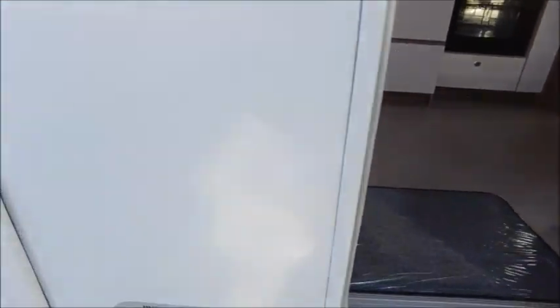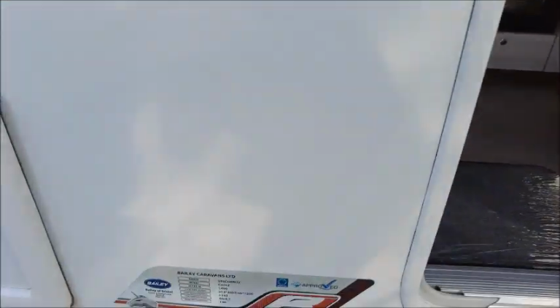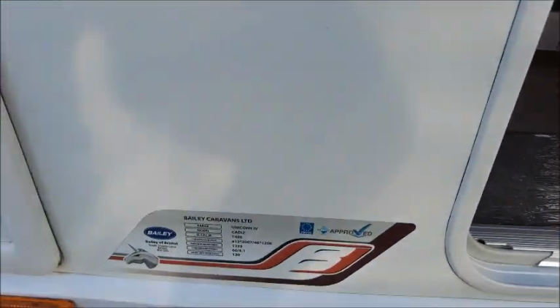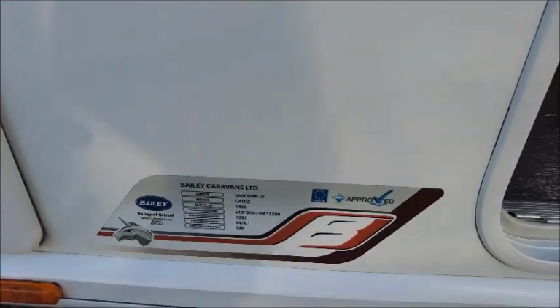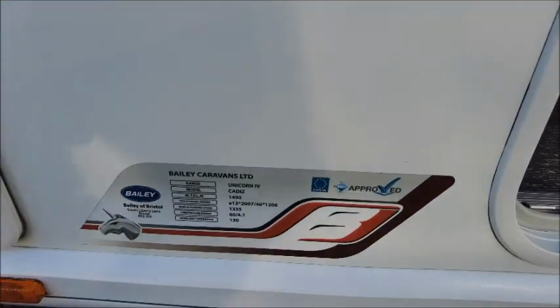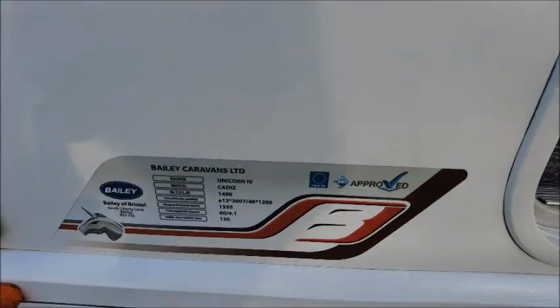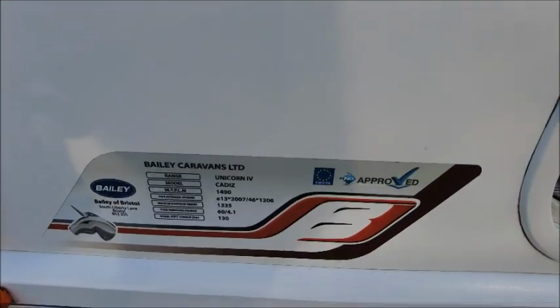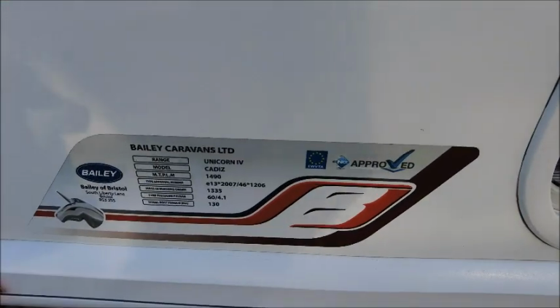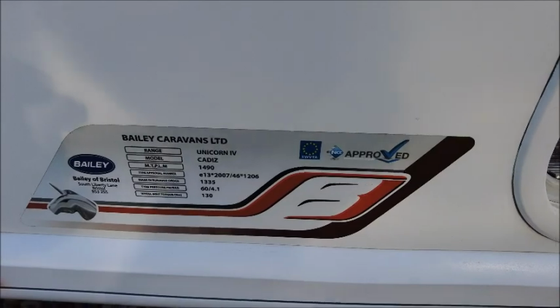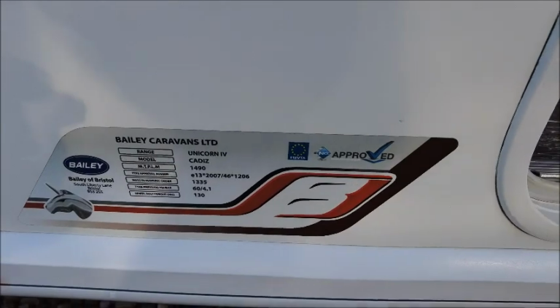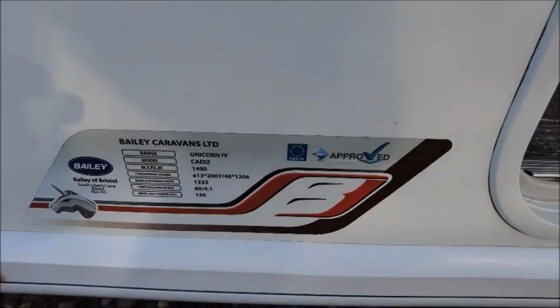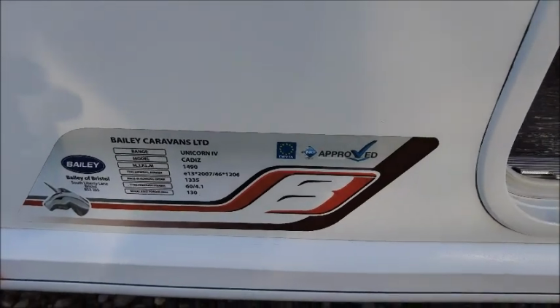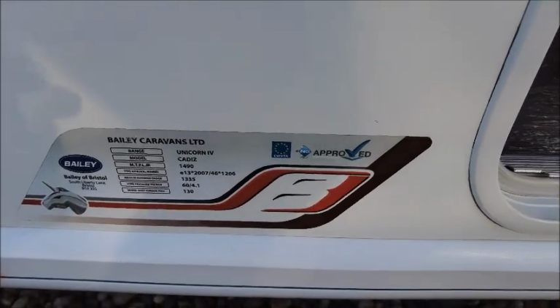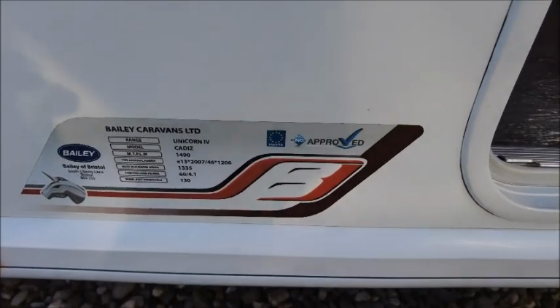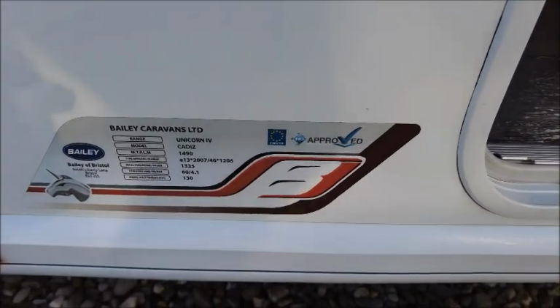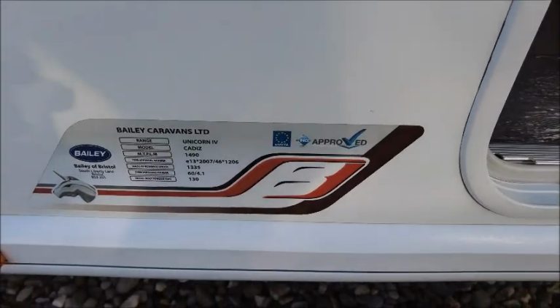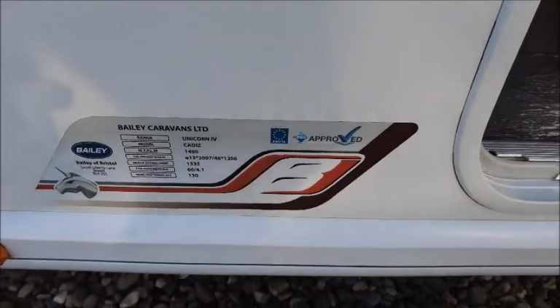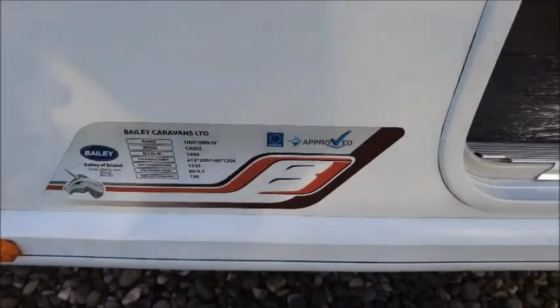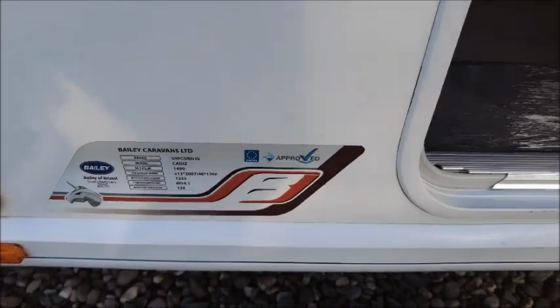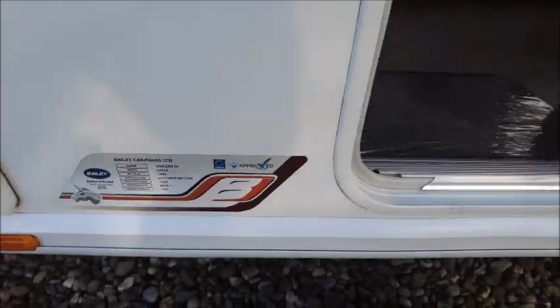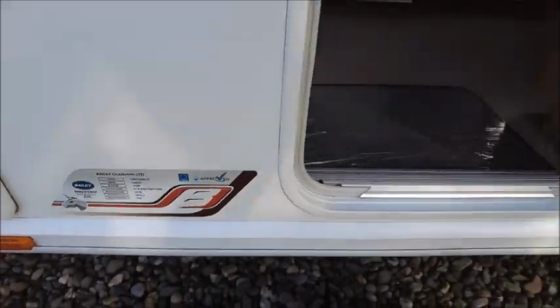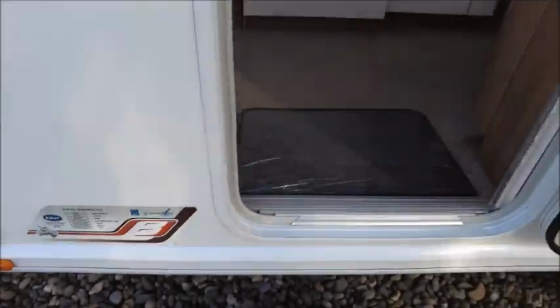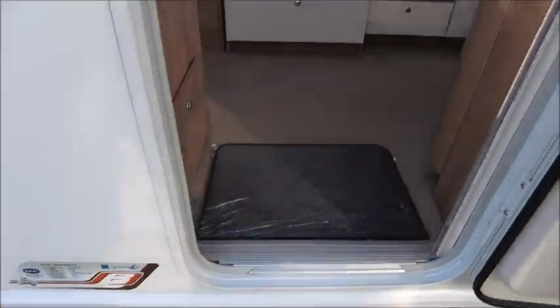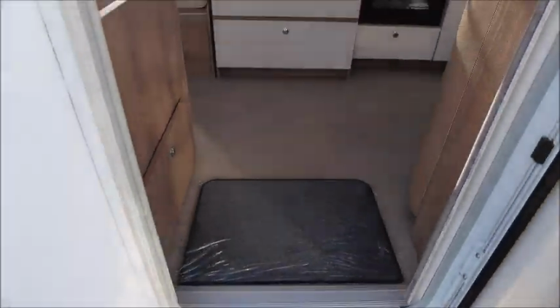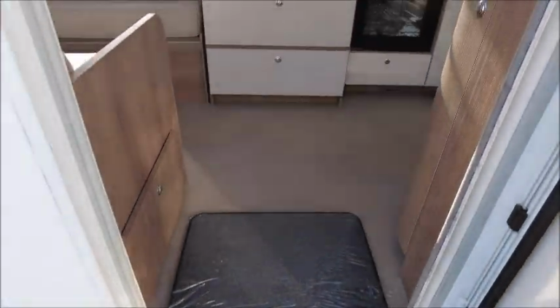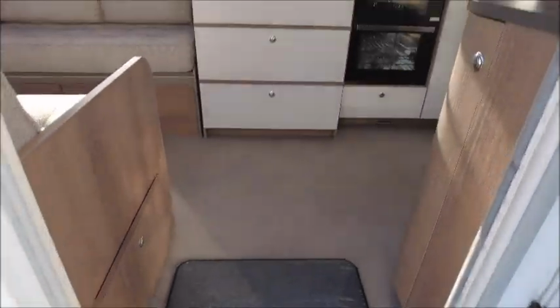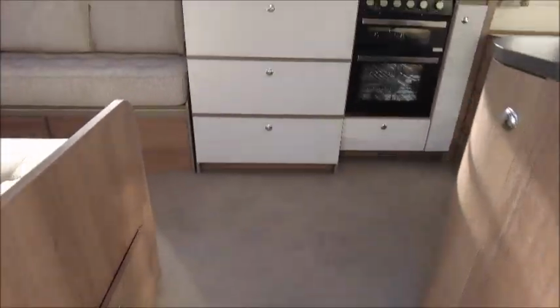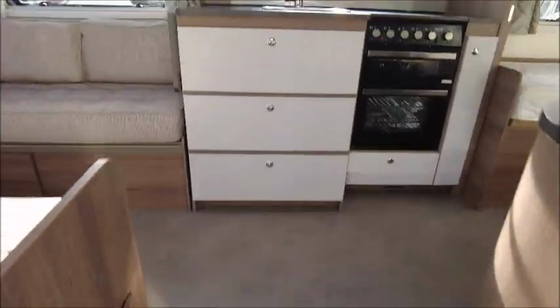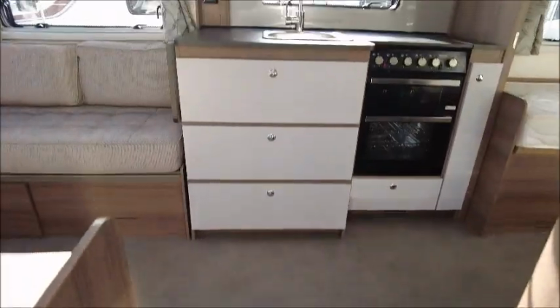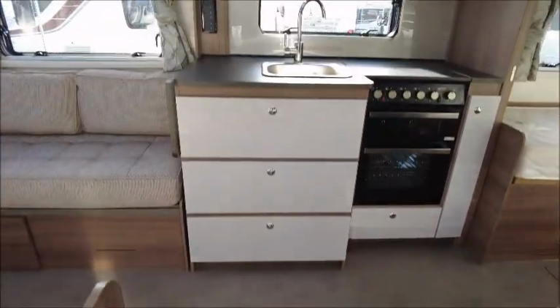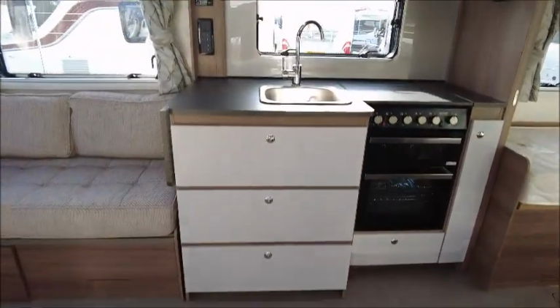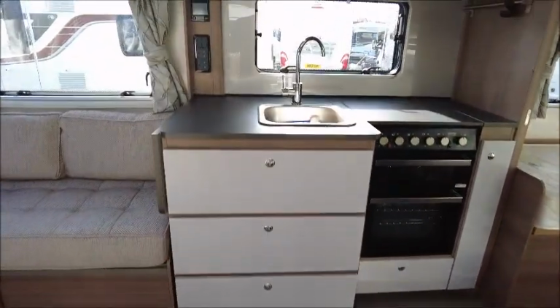This model has got an MTPLM of 1,490 — it's like an average weight caravan.